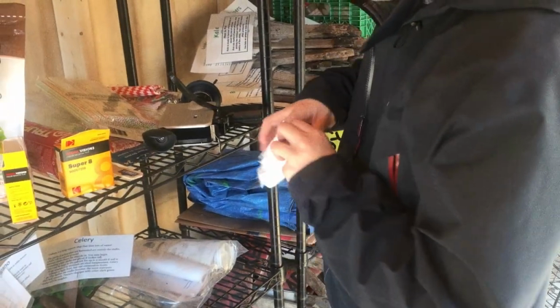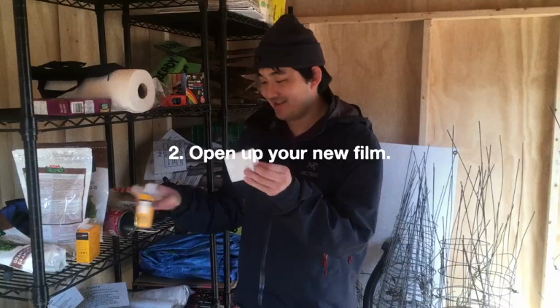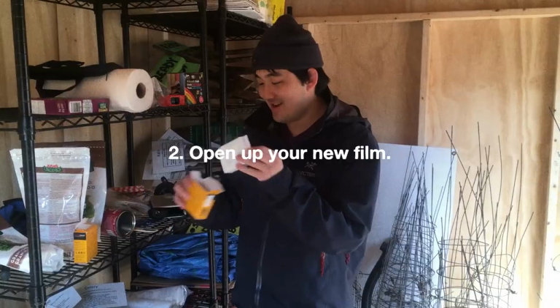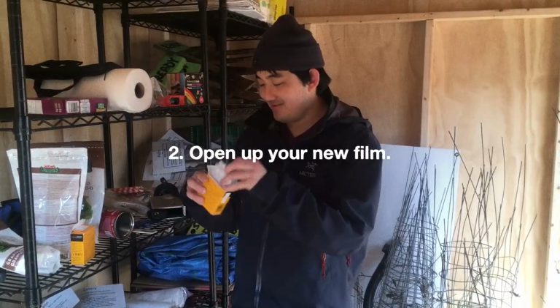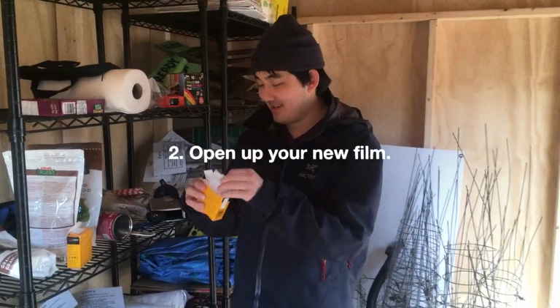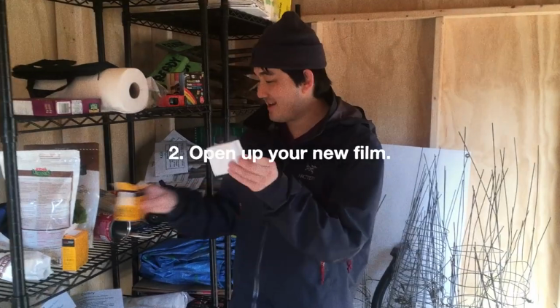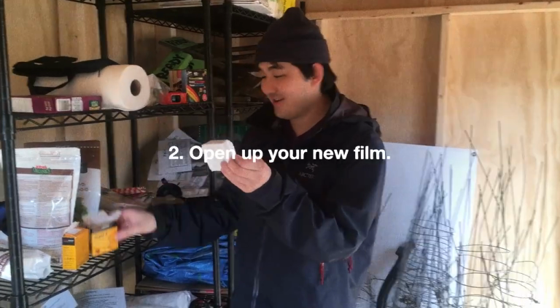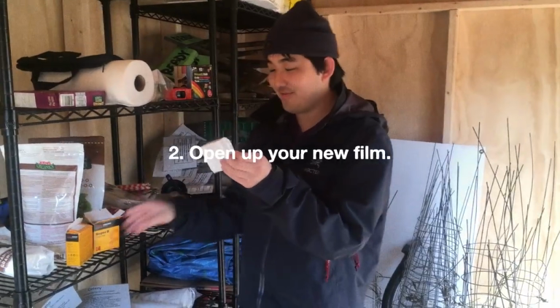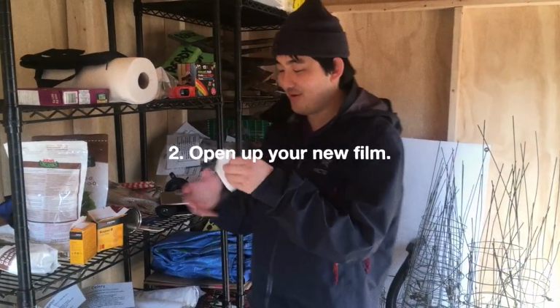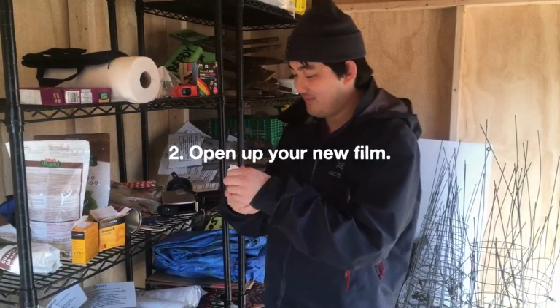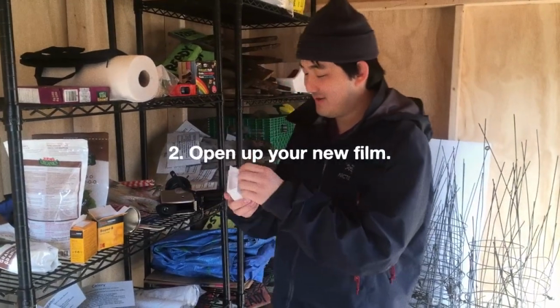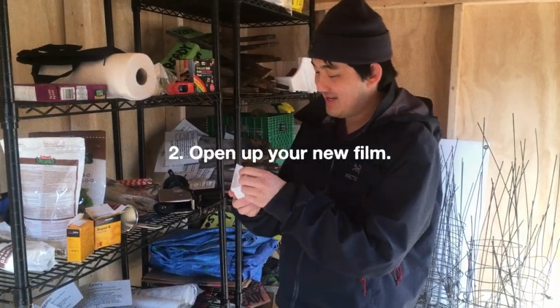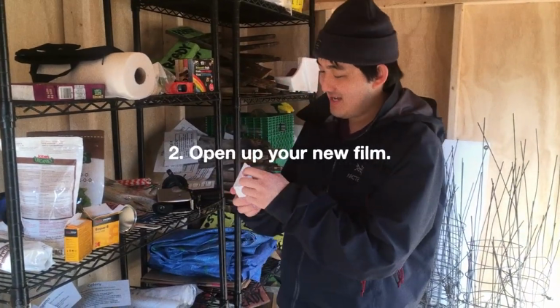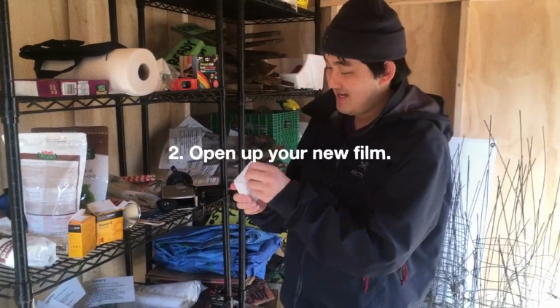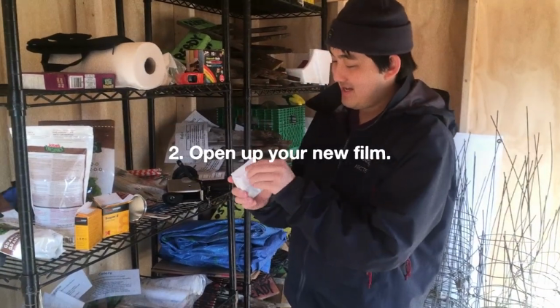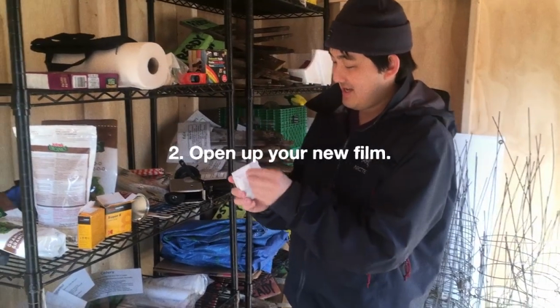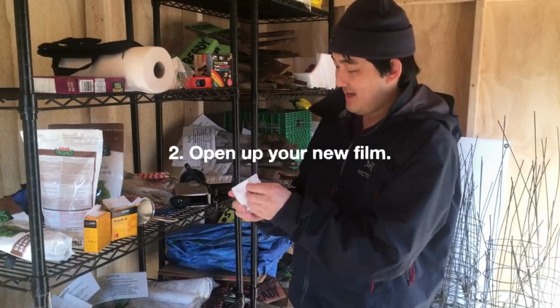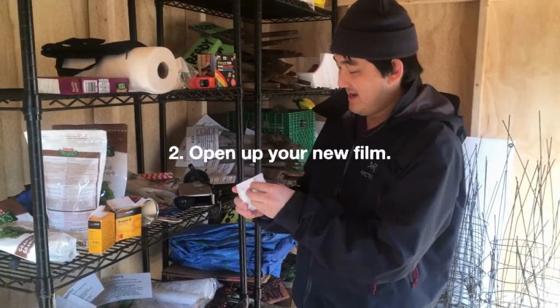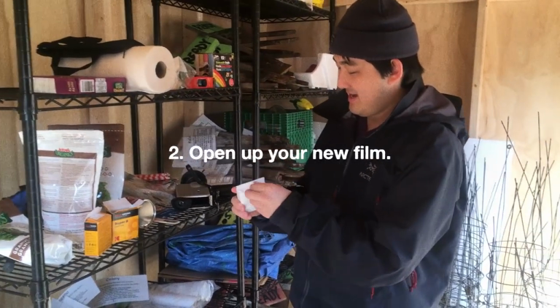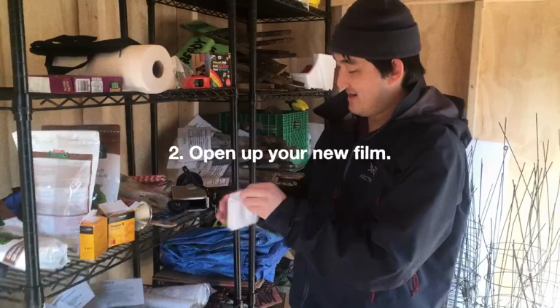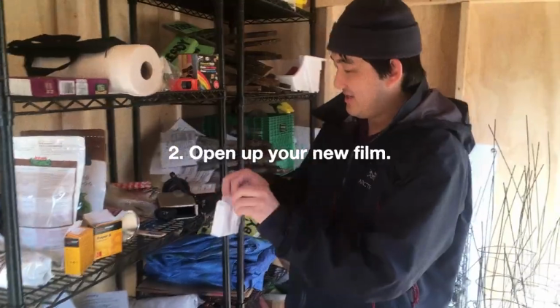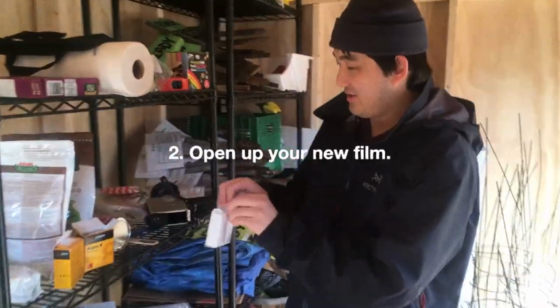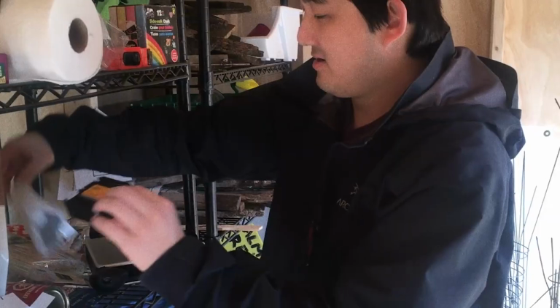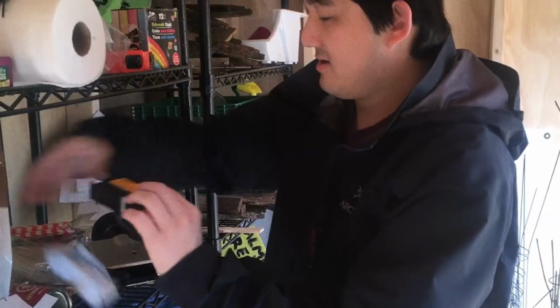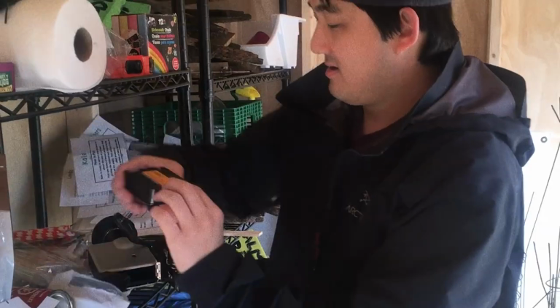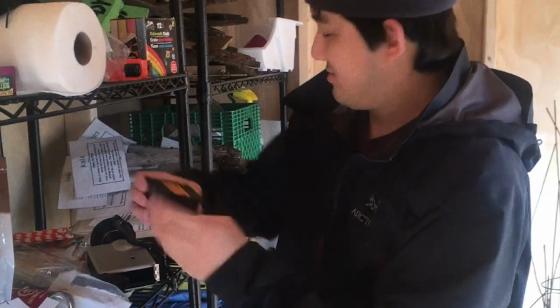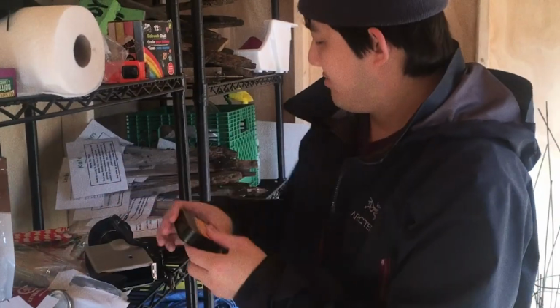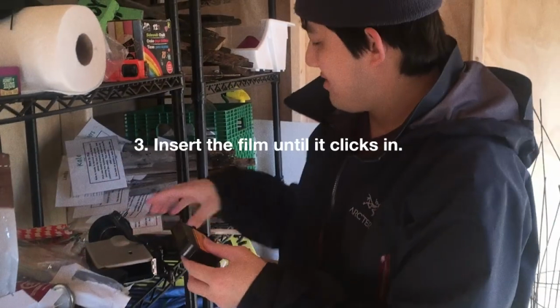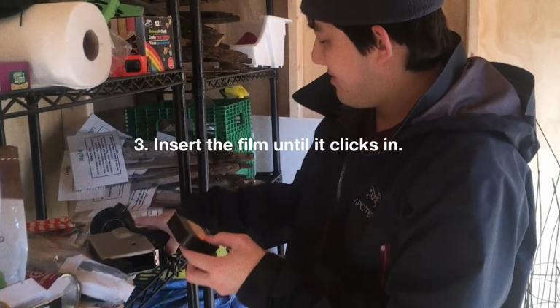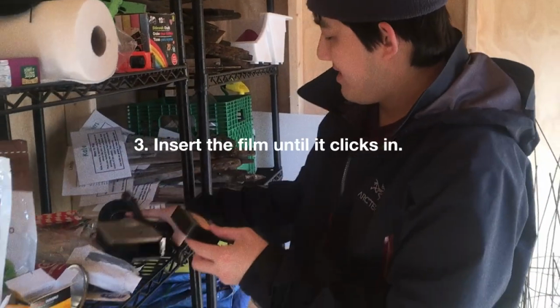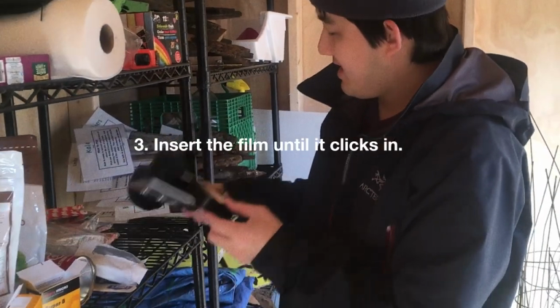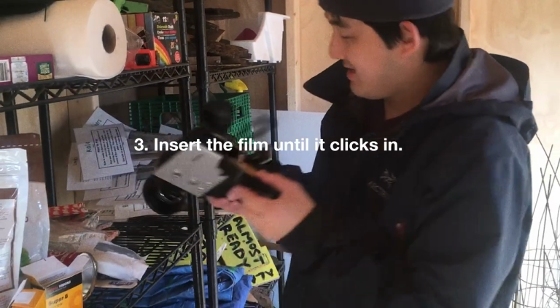So now we take our new film and pop it right in.